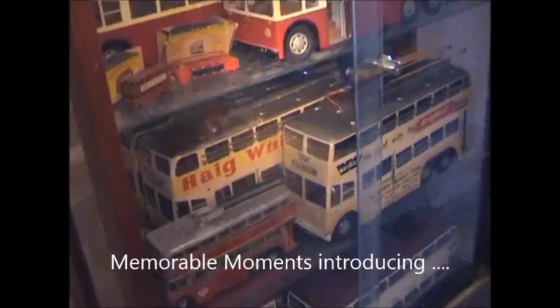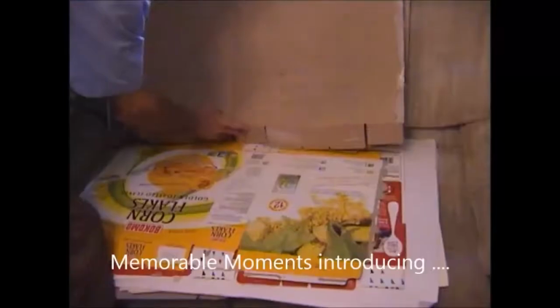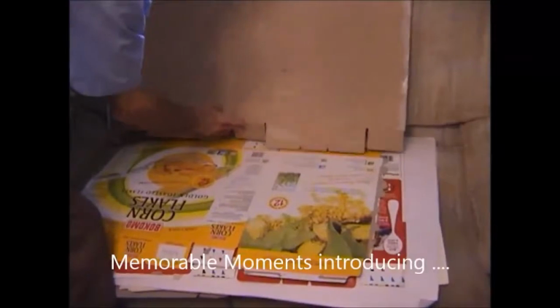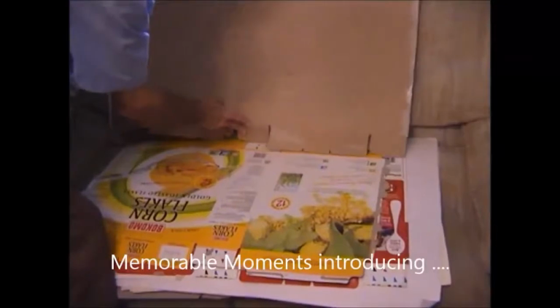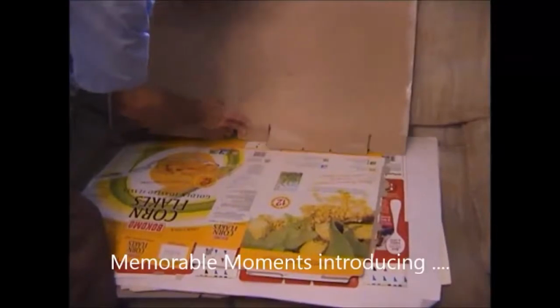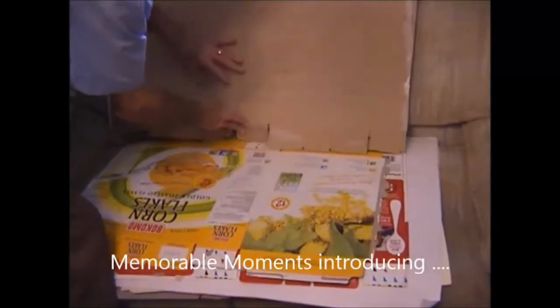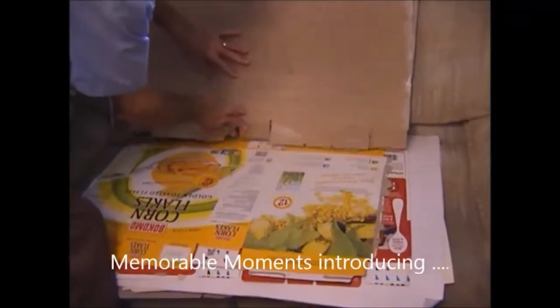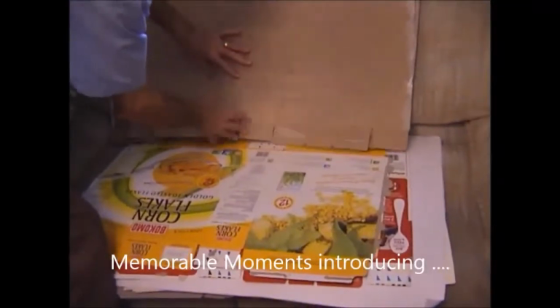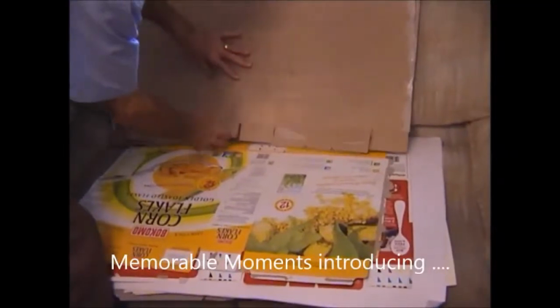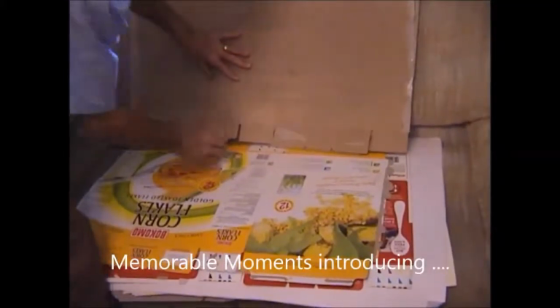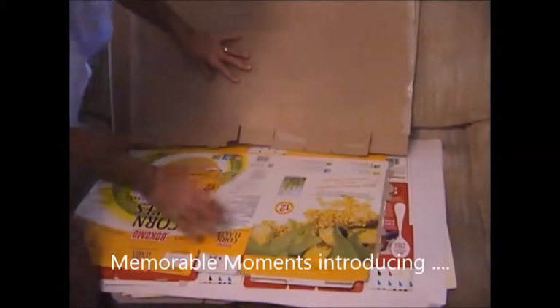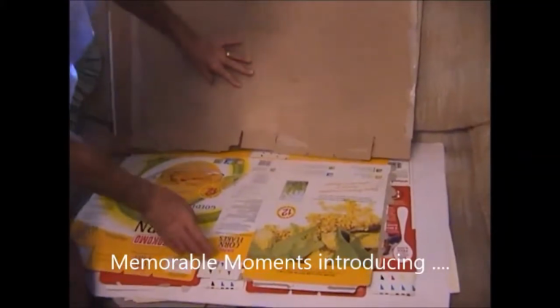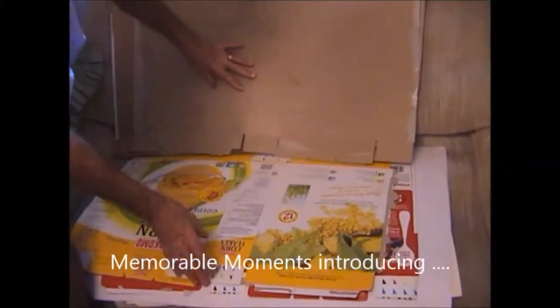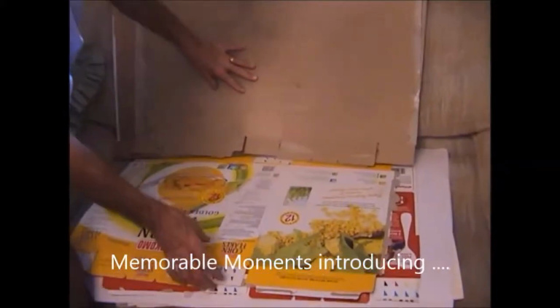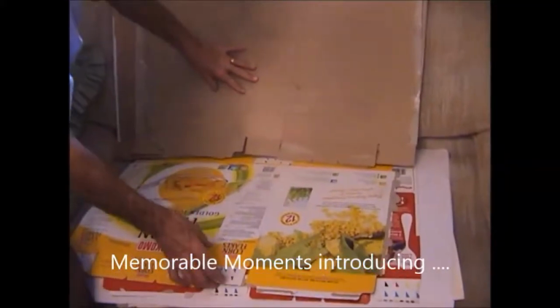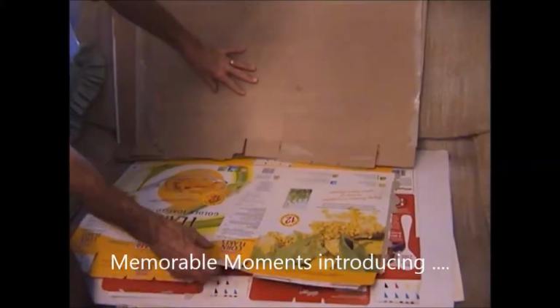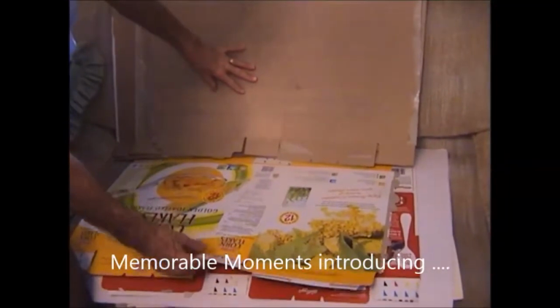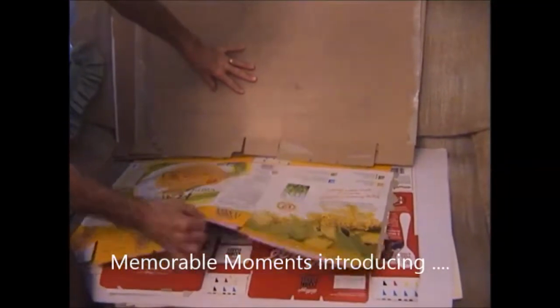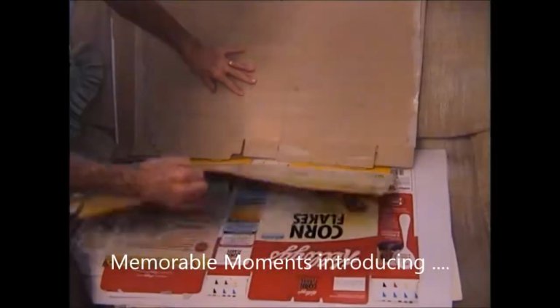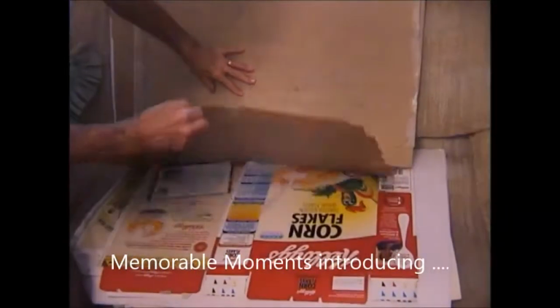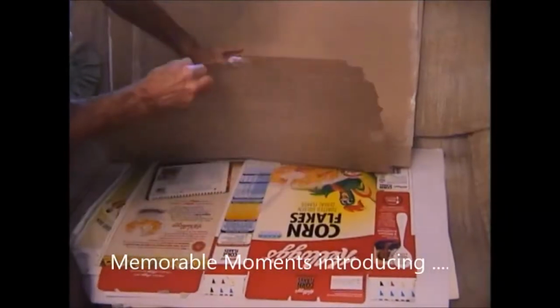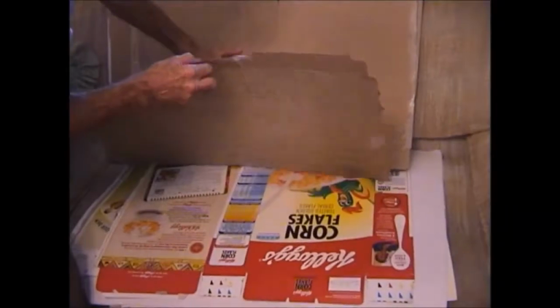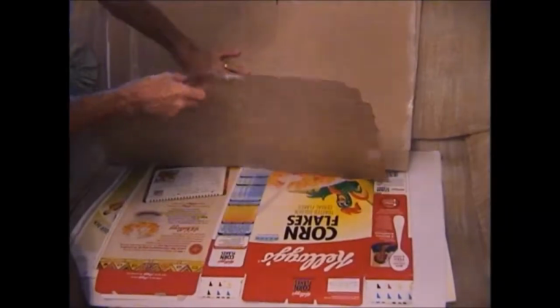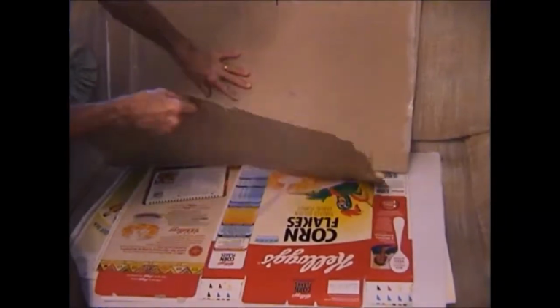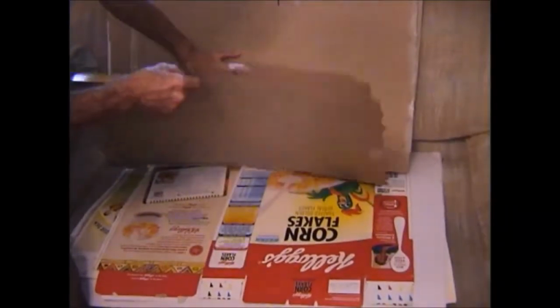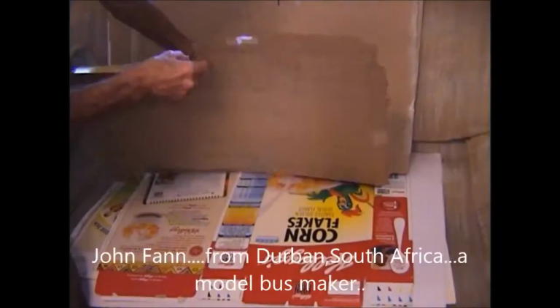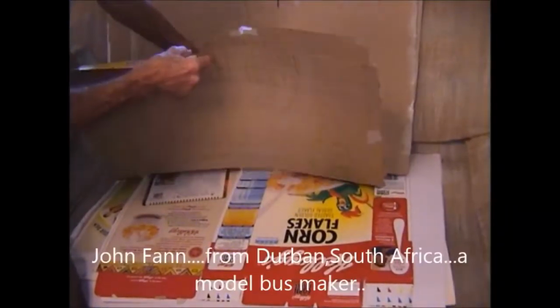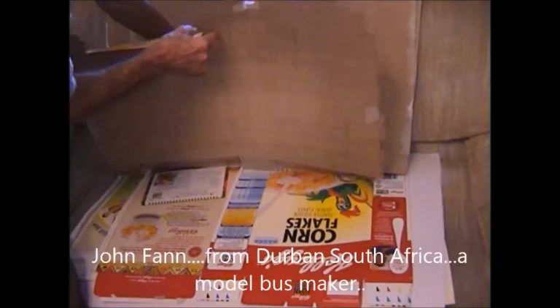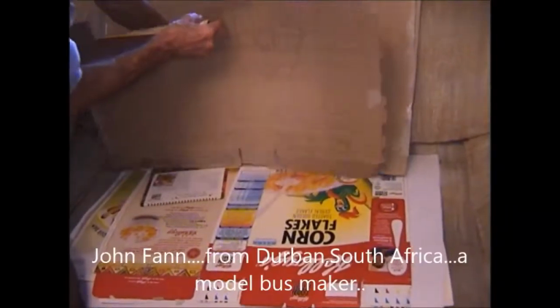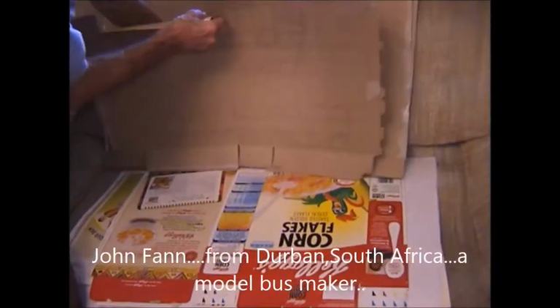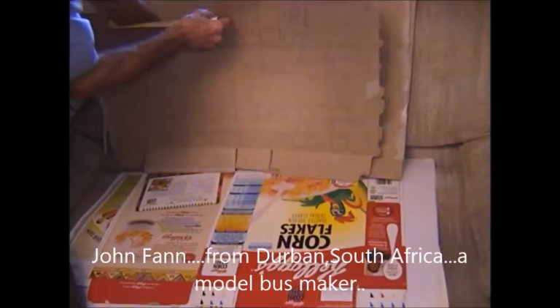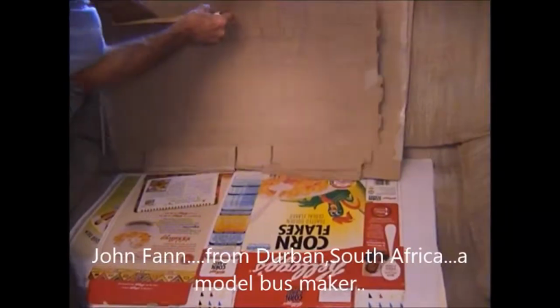First I take them one by one and I cut them out. I cut out the sides and I start assembling.